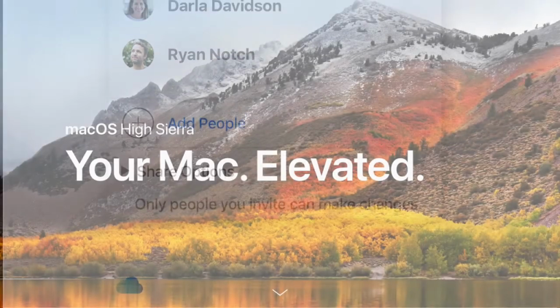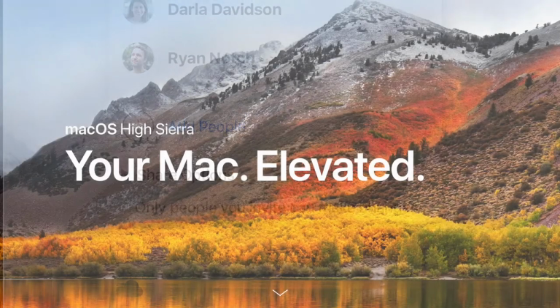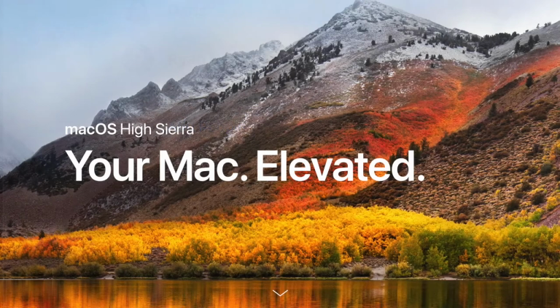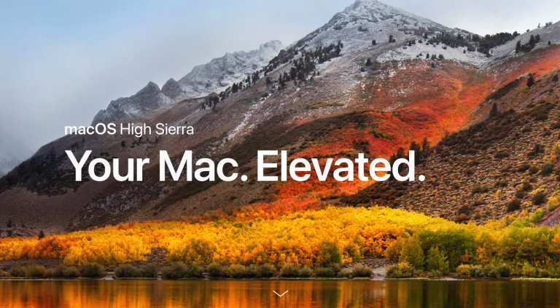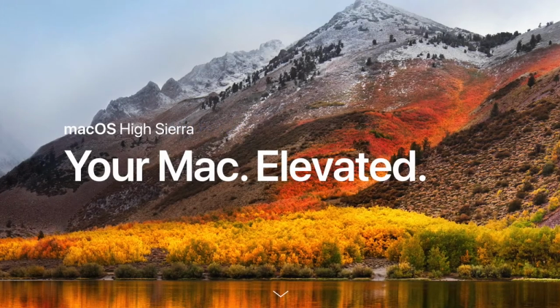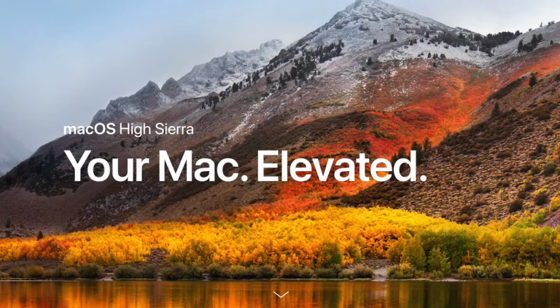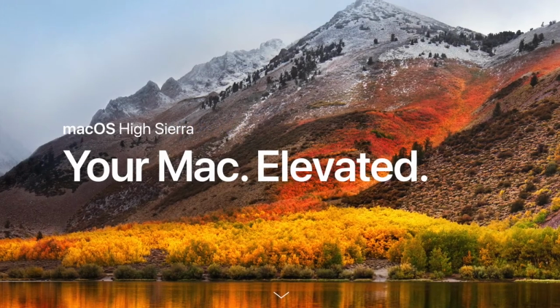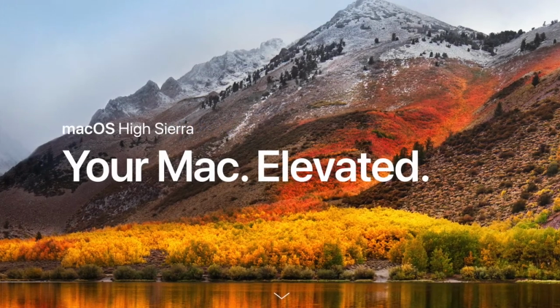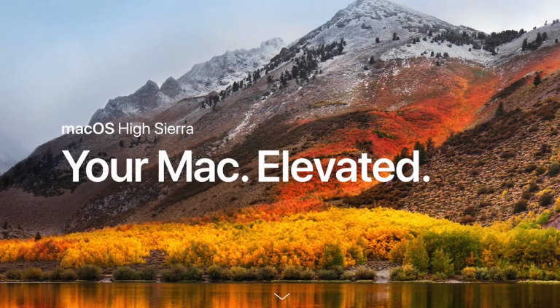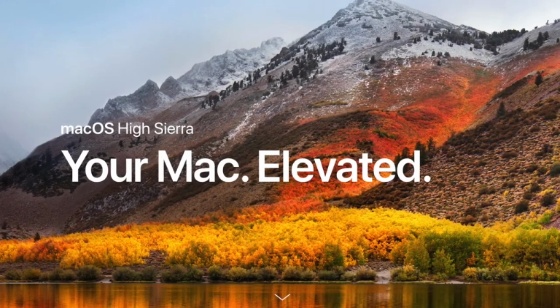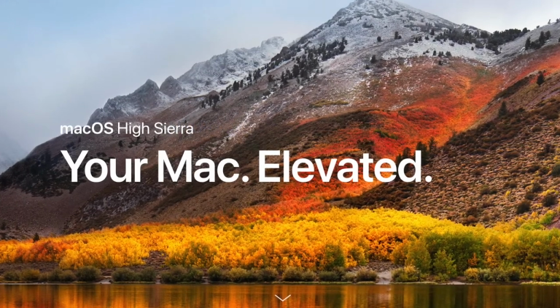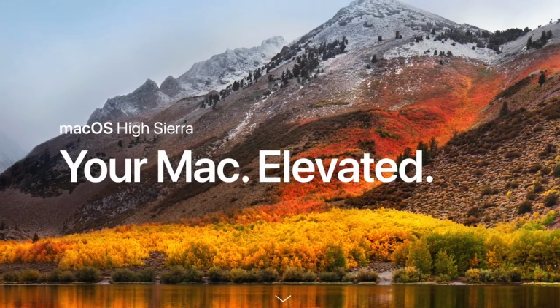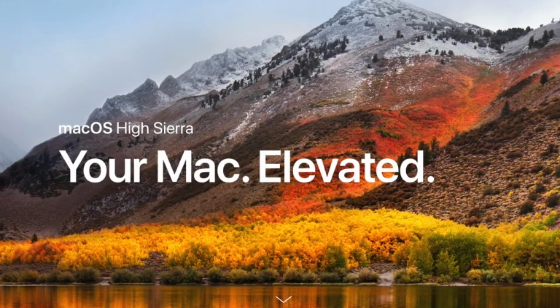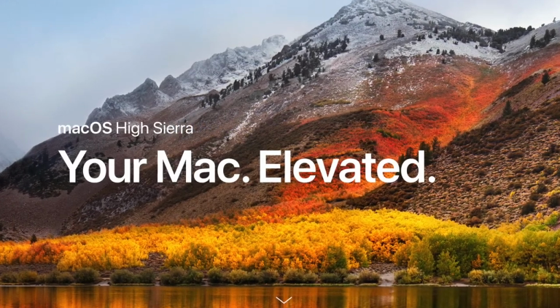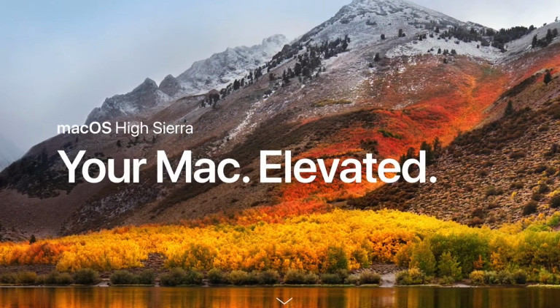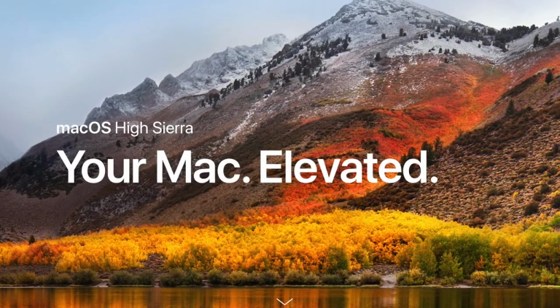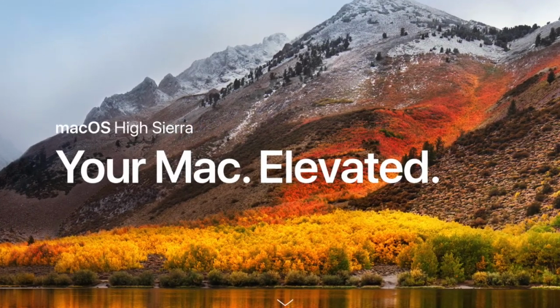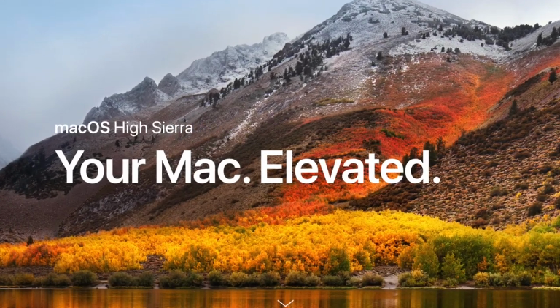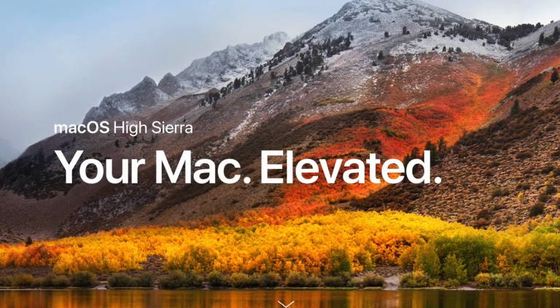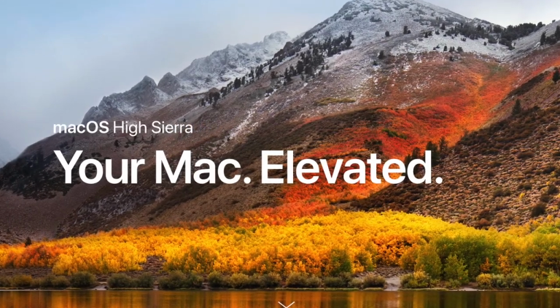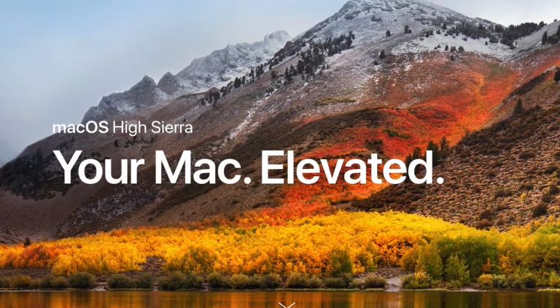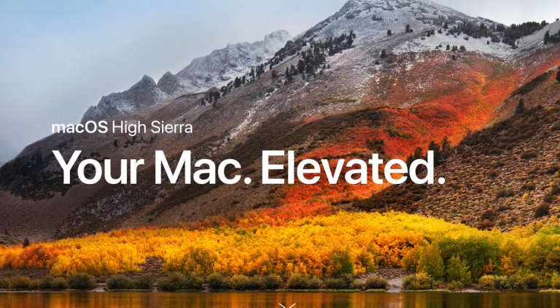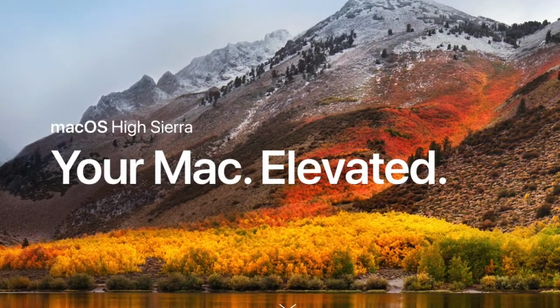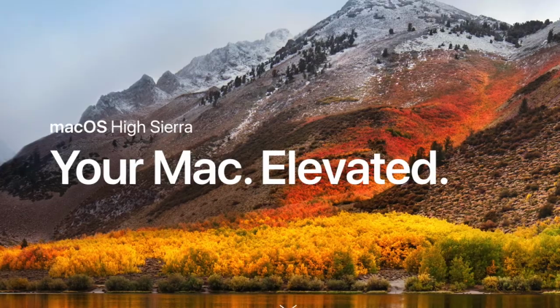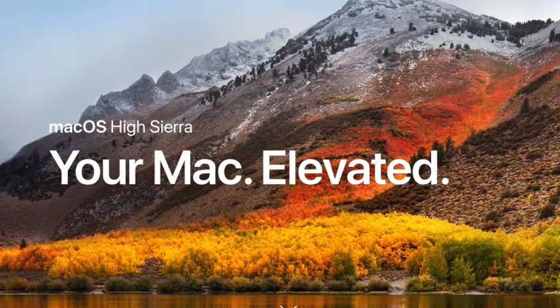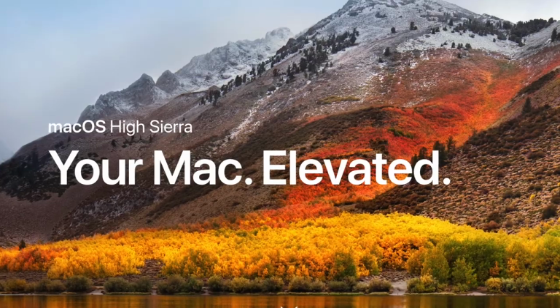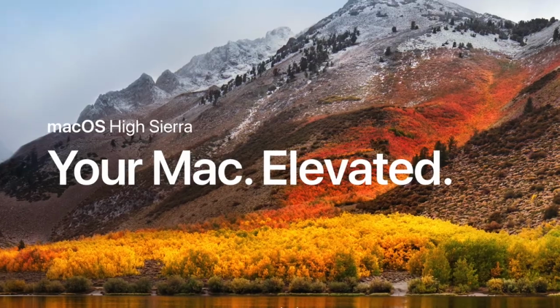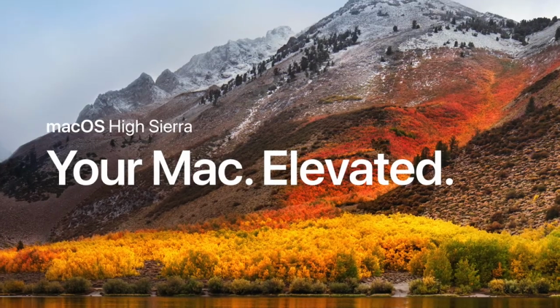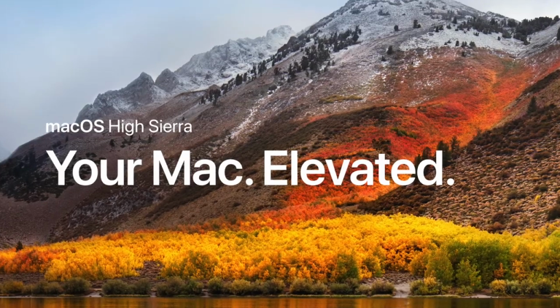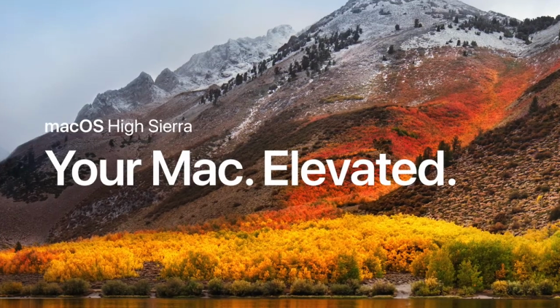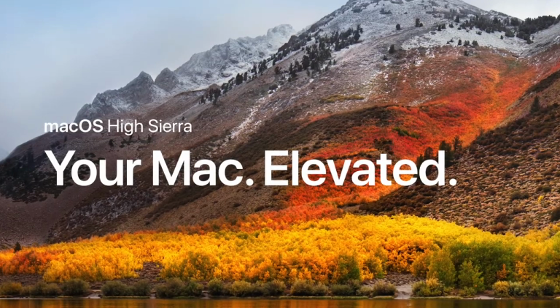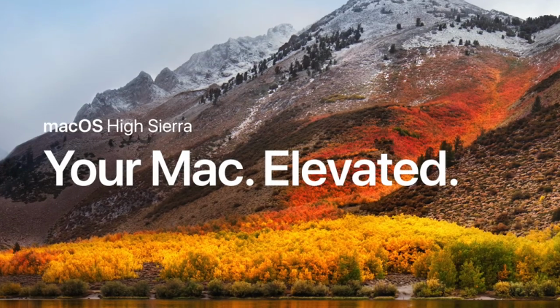Overall, High Sierra is more of a refinement than a revolution, as the name change would imply, but a very welcome one at that.